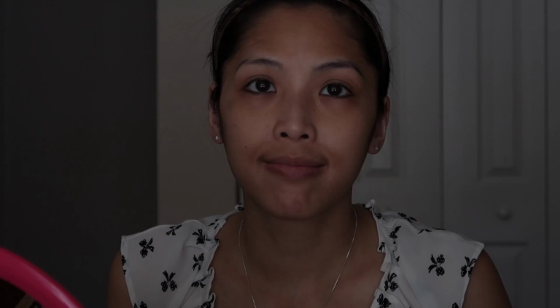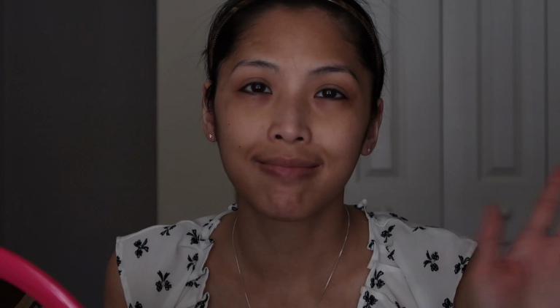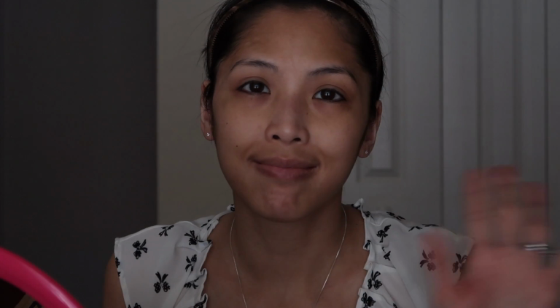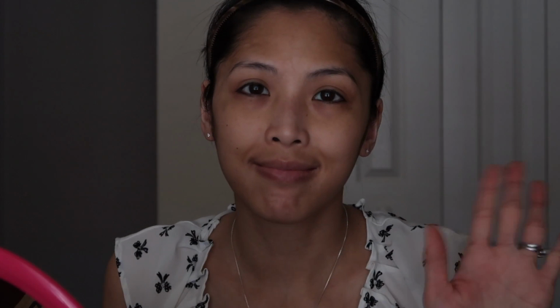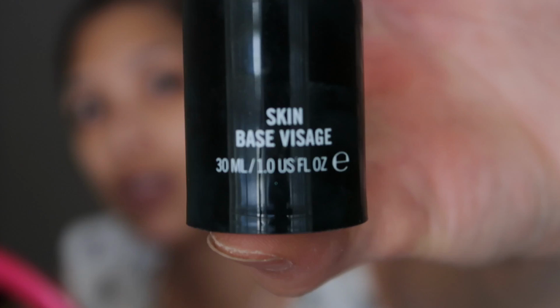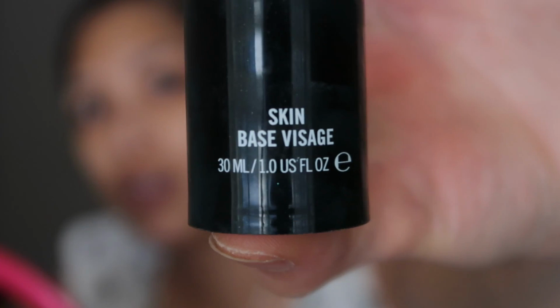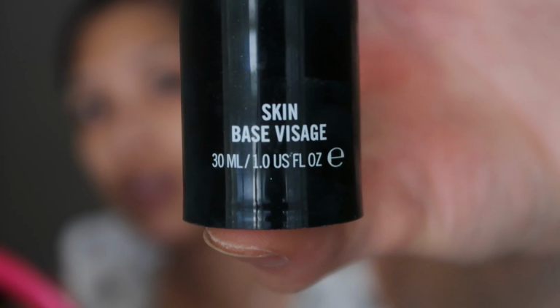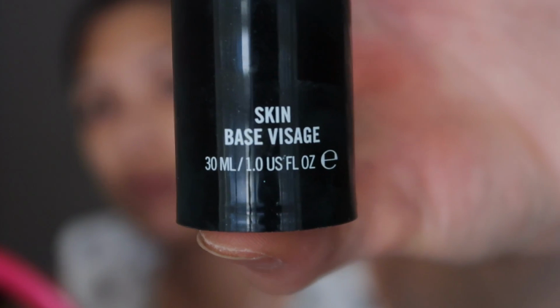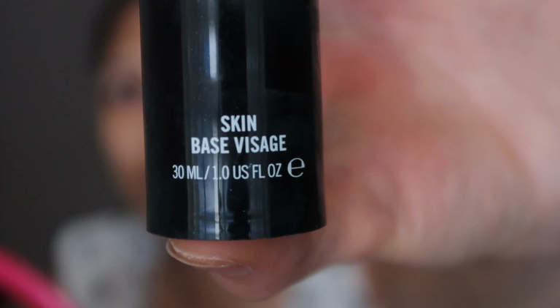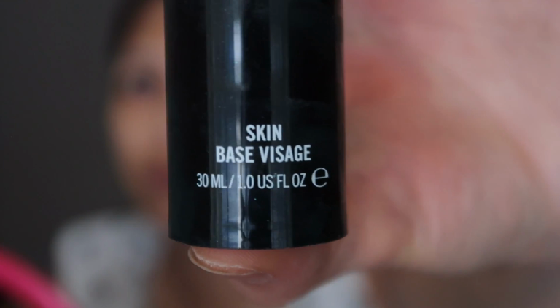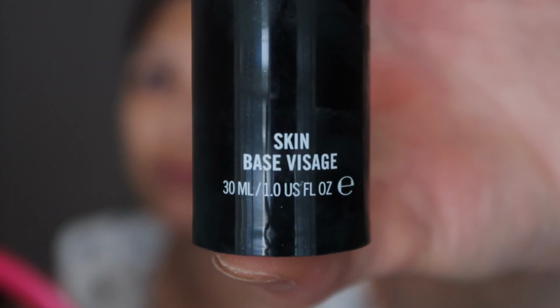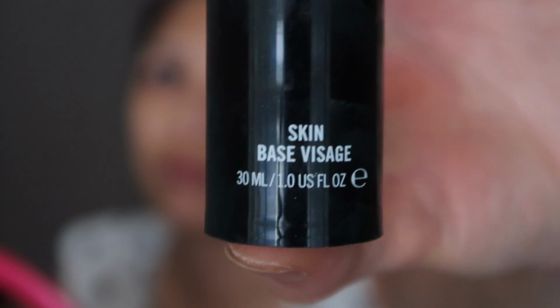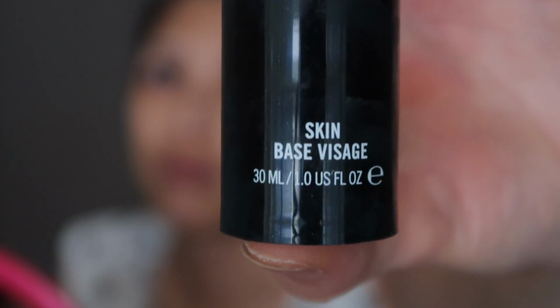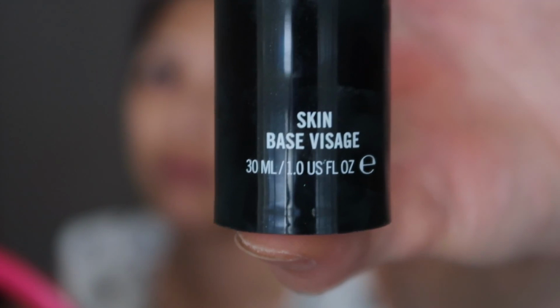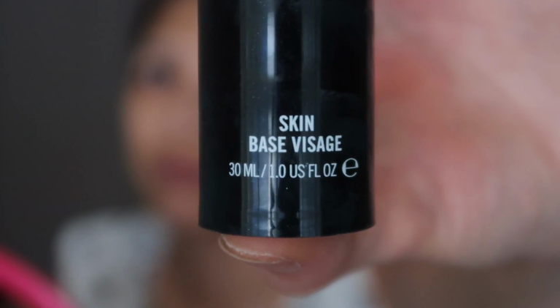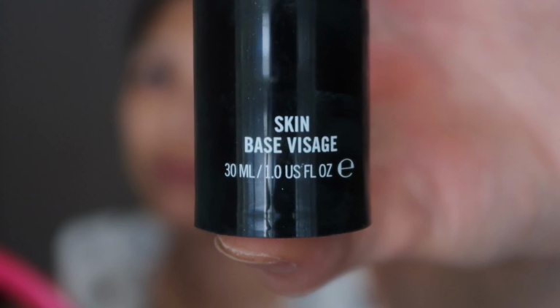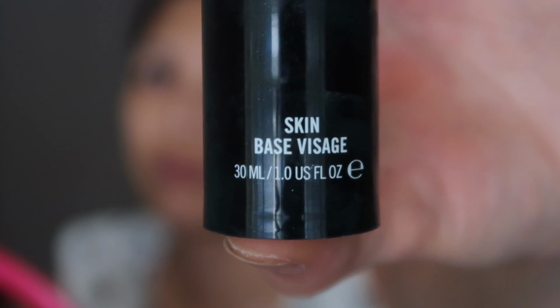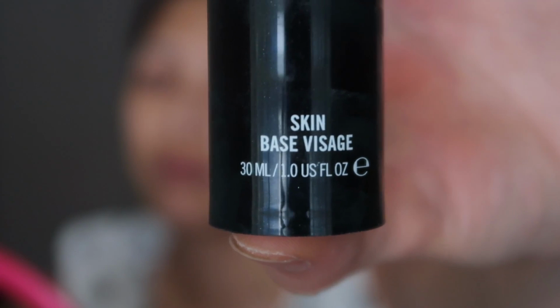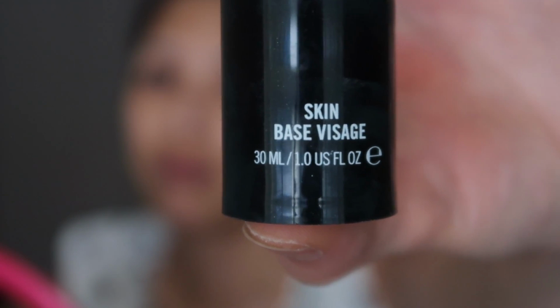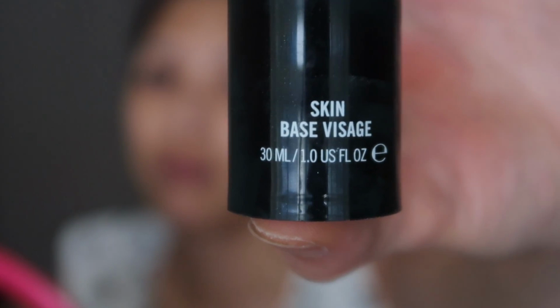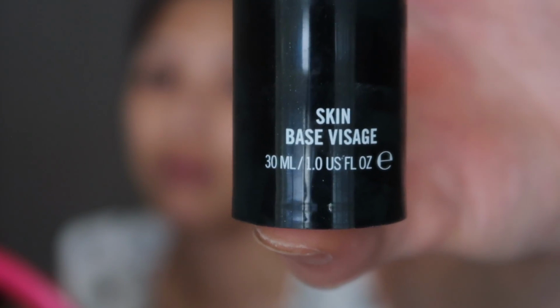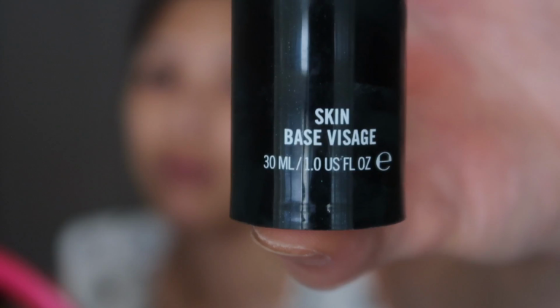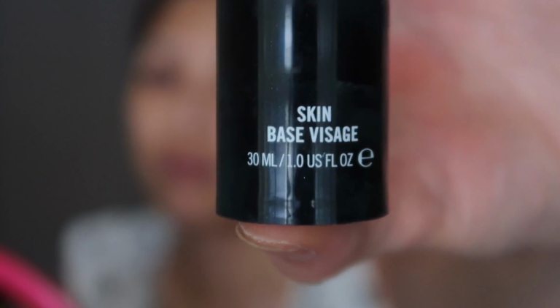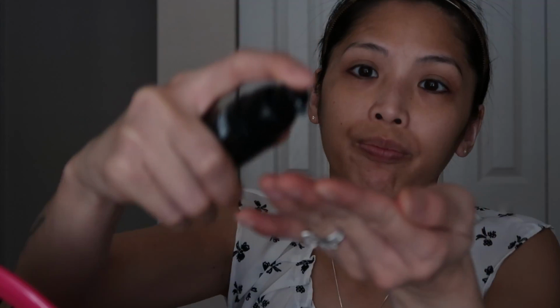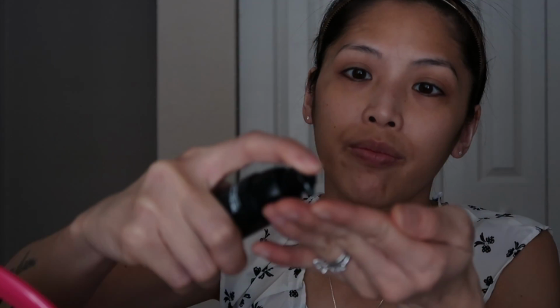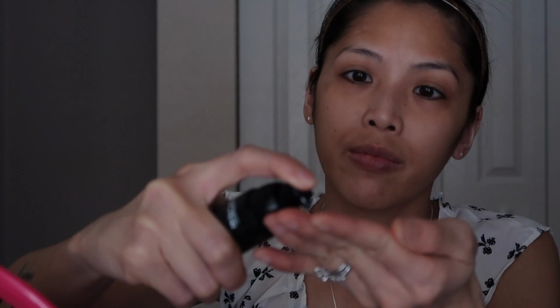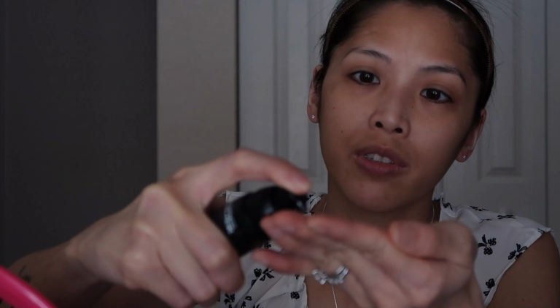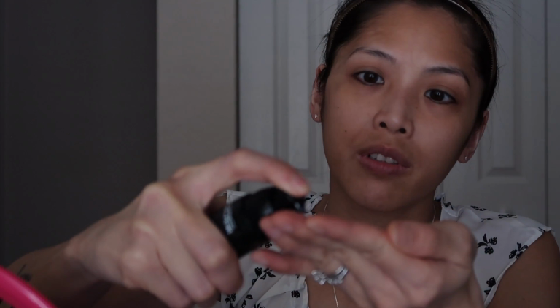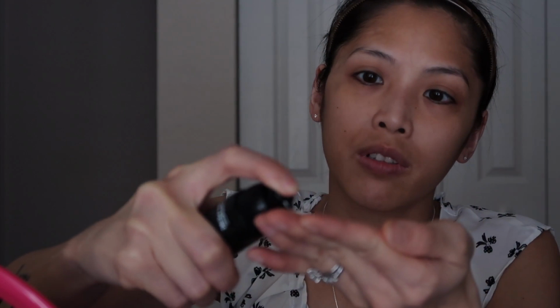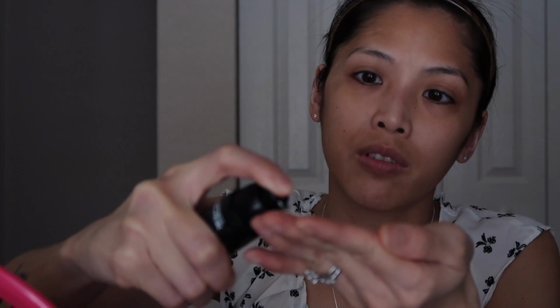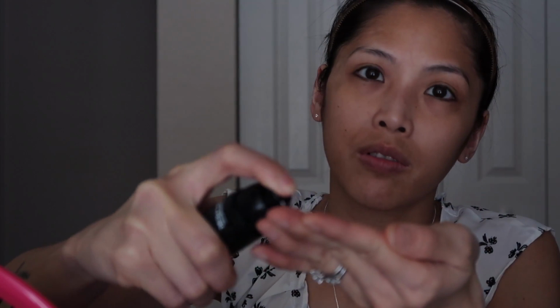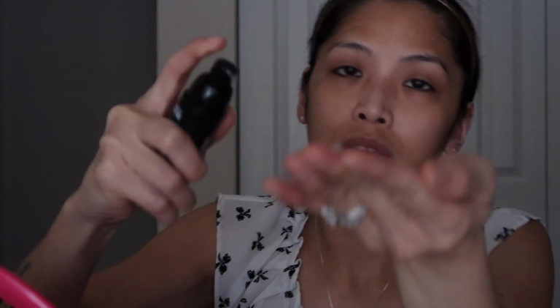Hello everyone. I'm going to start off by priming my face with the MAC Prep and Prime Skin Base Visage.